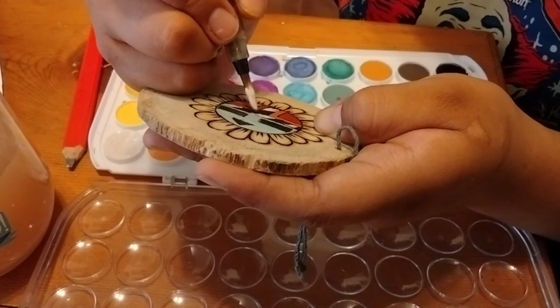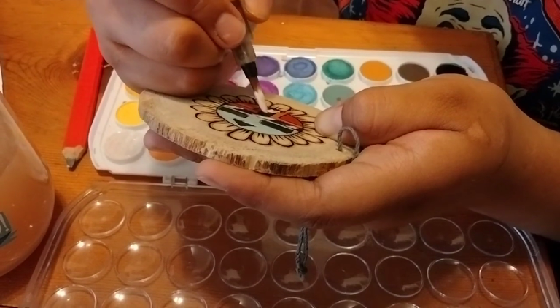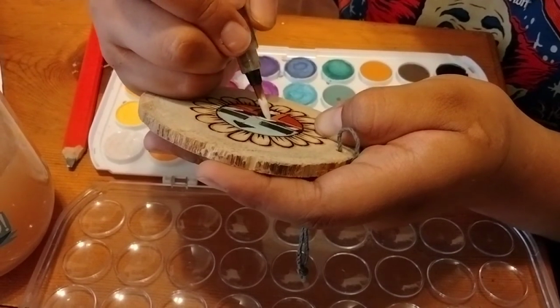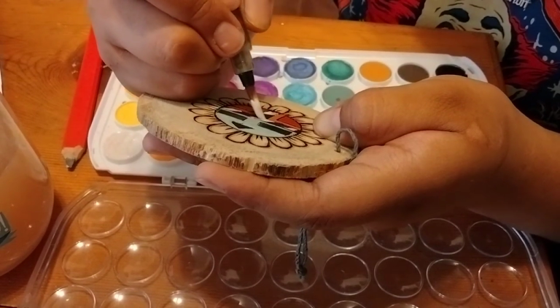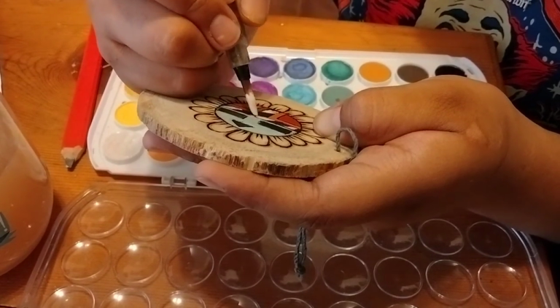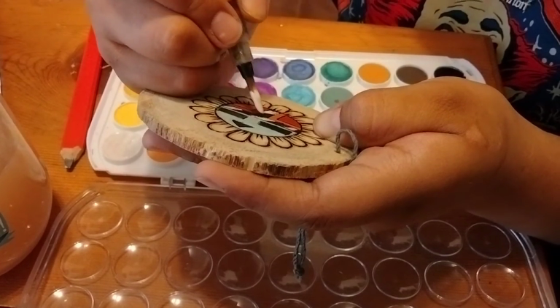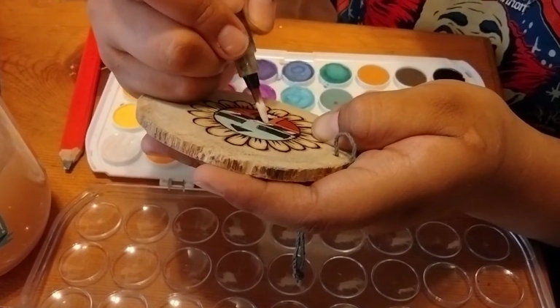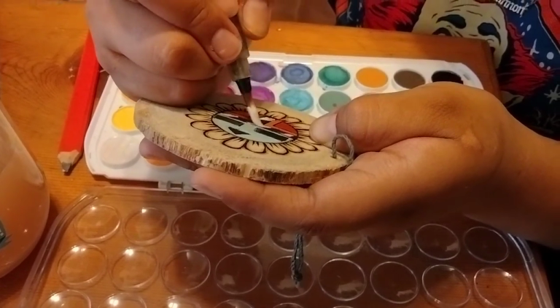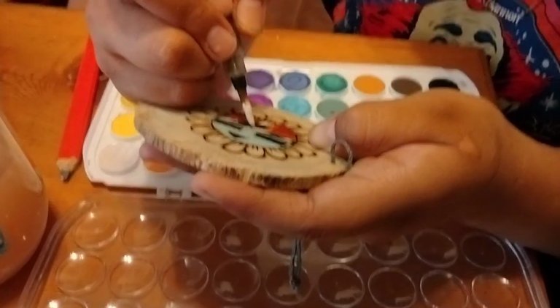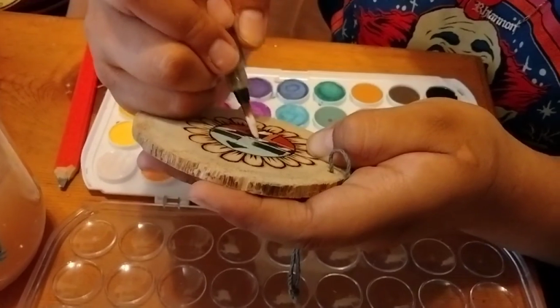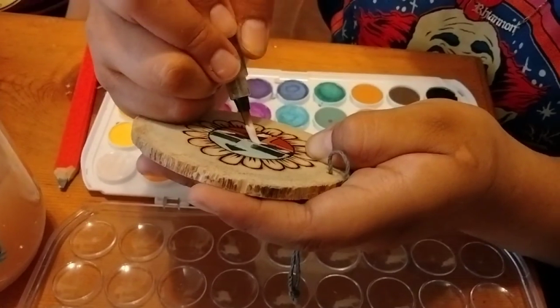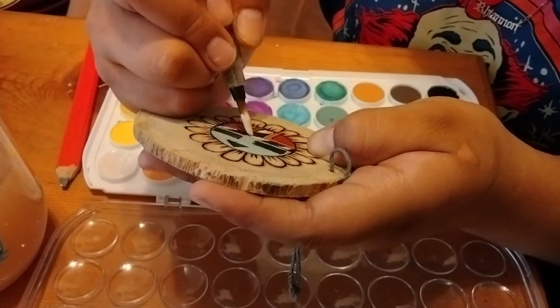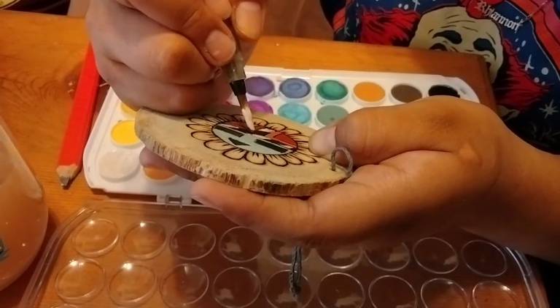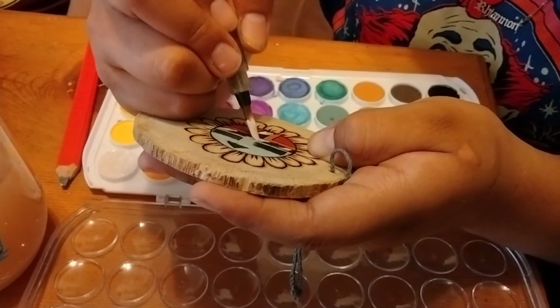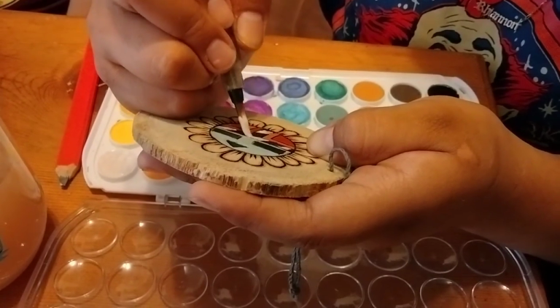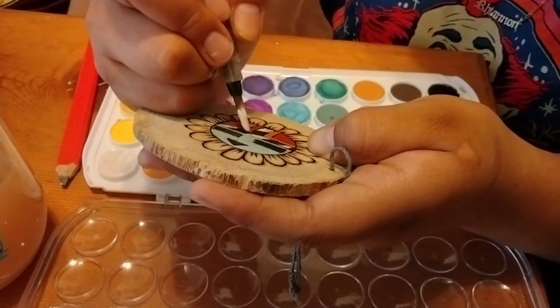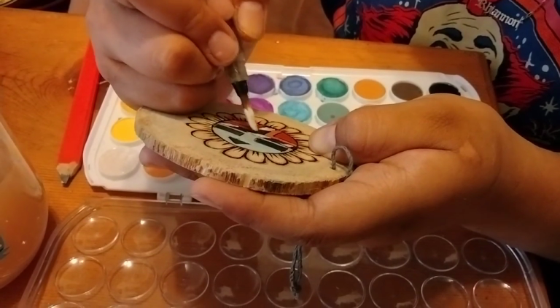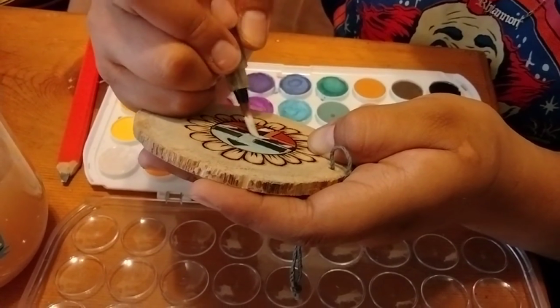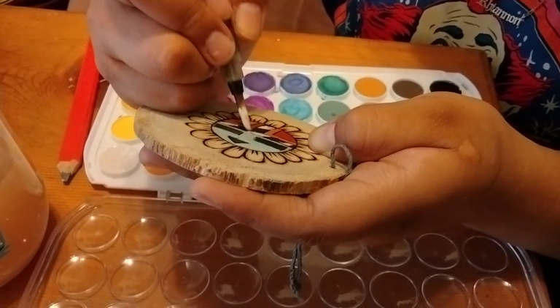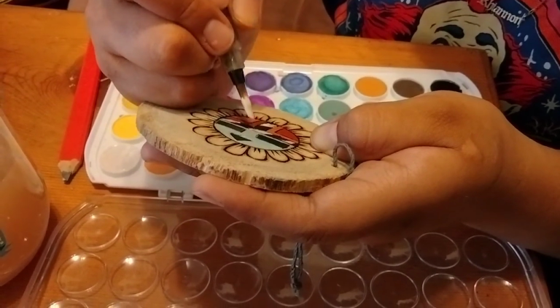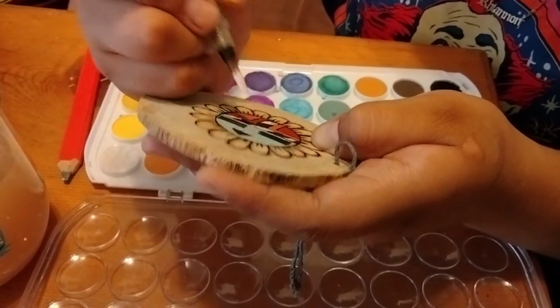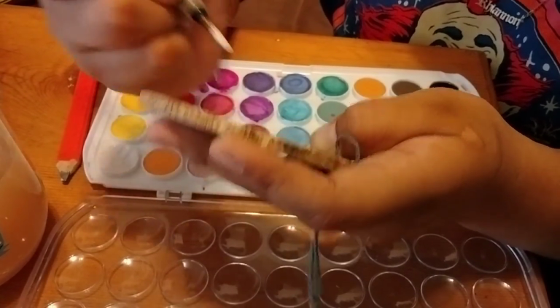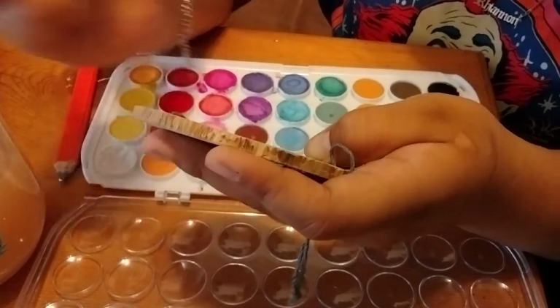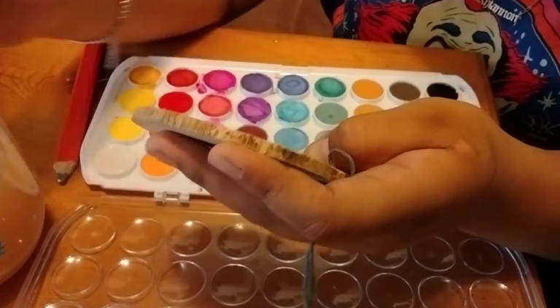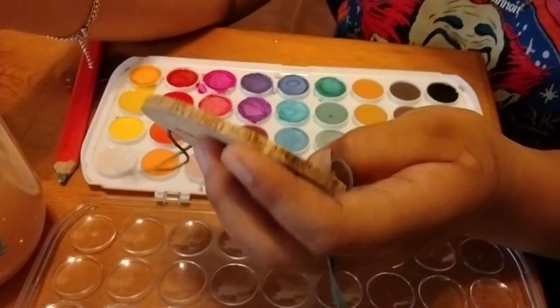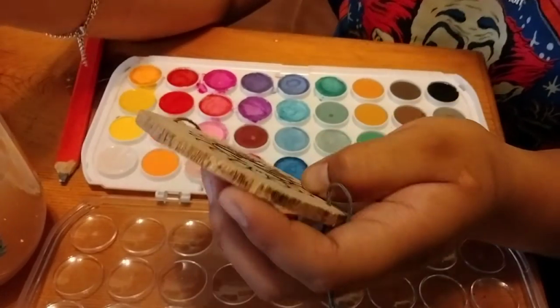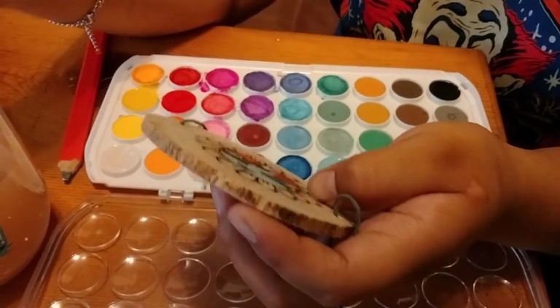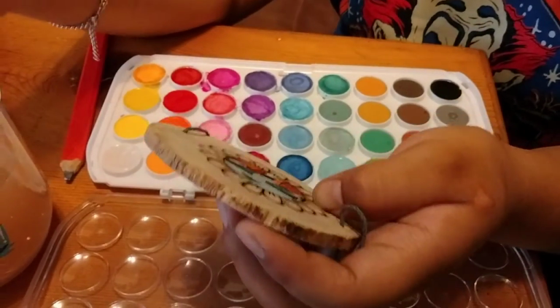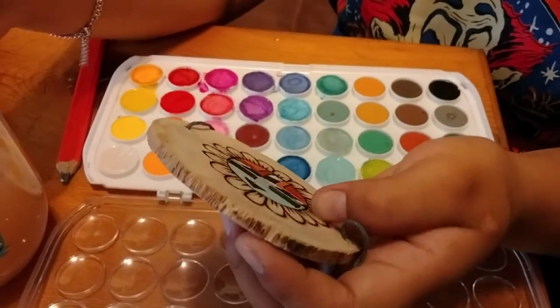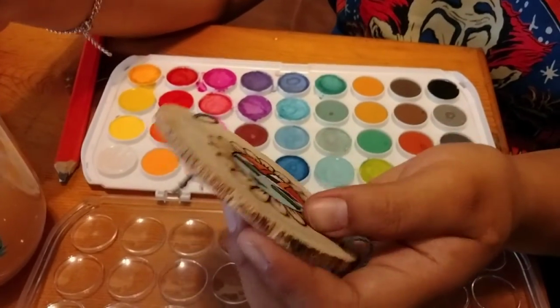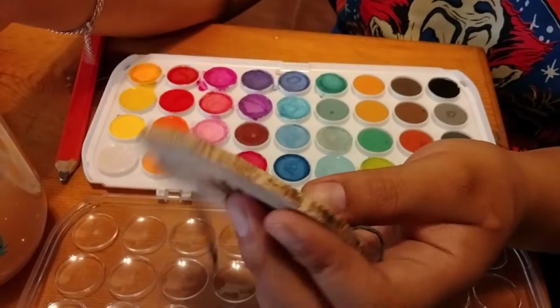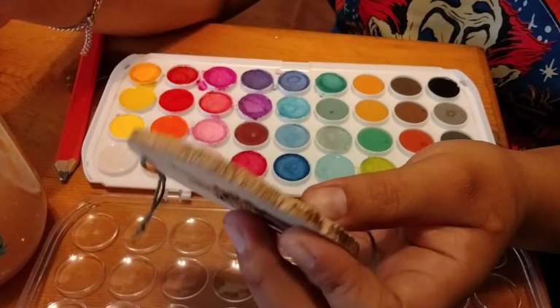We make every toy by hand using non-toxic materials. Most of our material is the root of the cottonwood tree, which is called bako. The cottonwood root is very special to us Hopis — we believe that because it comes from the water, our creations draw moisture to the earth. So everything we make with the cottonwood root is in hopes of bringing rain or snow to the world, which is very important for crops and our watersheds.